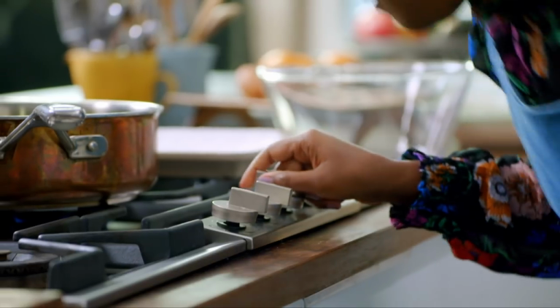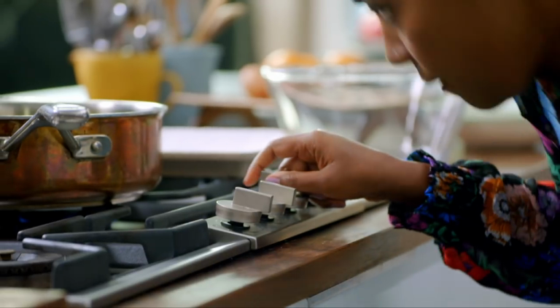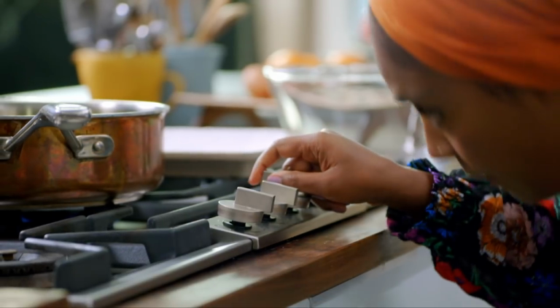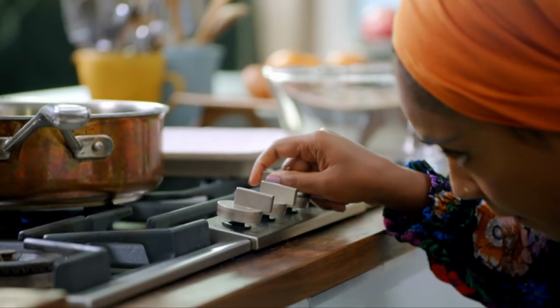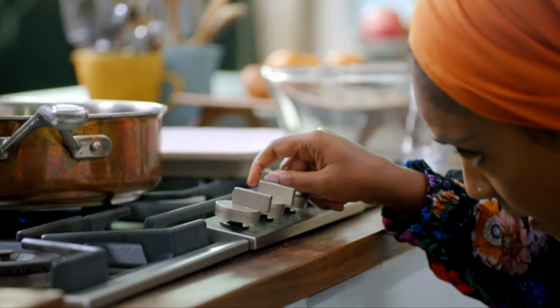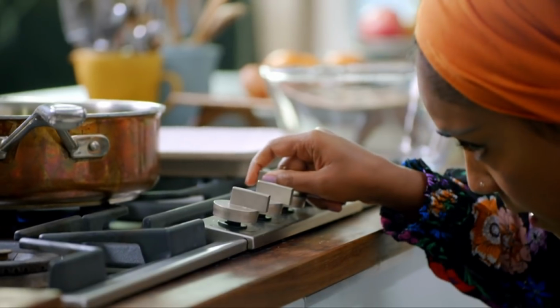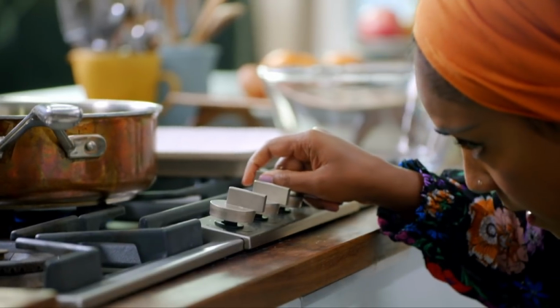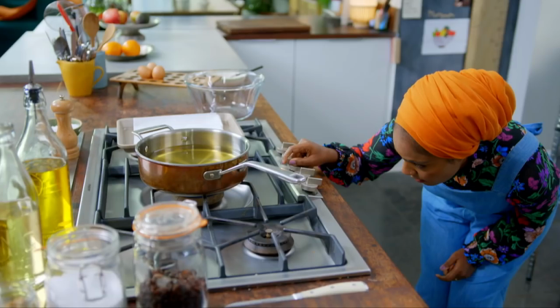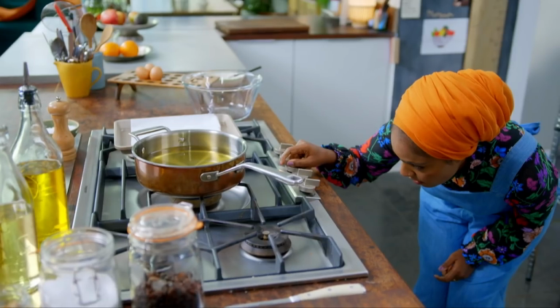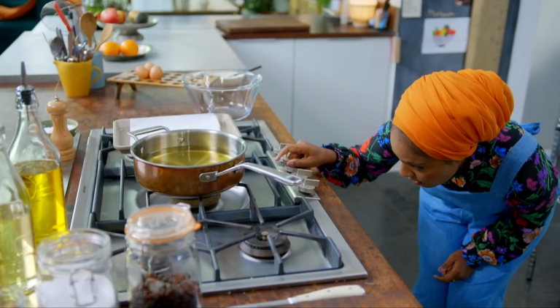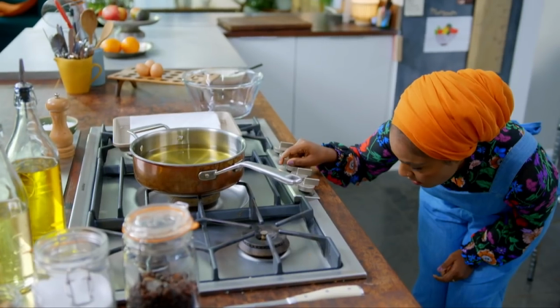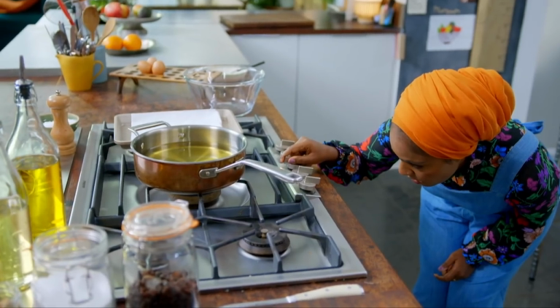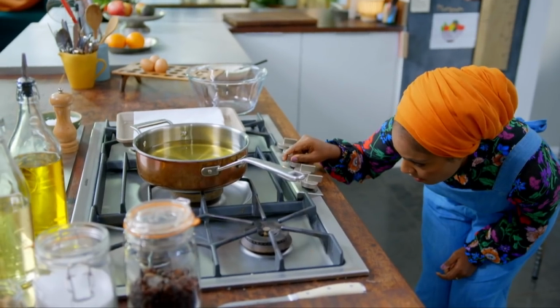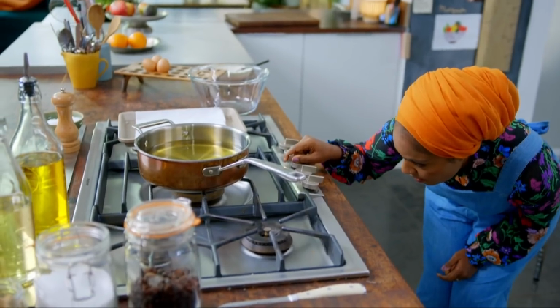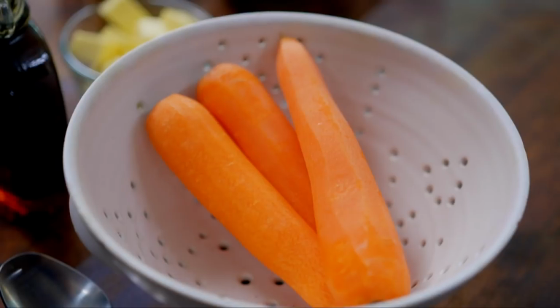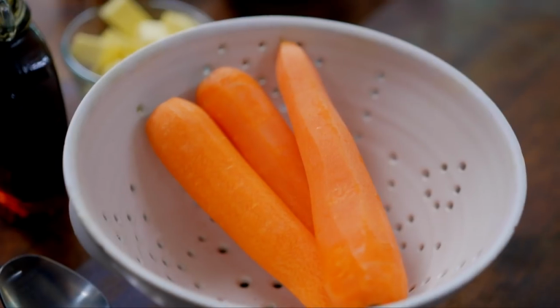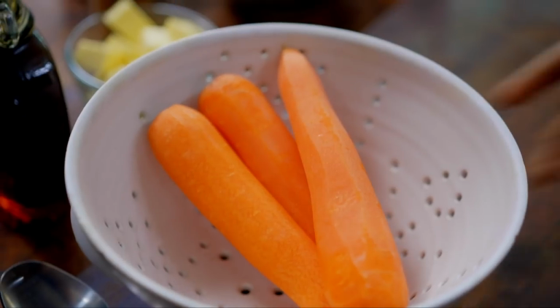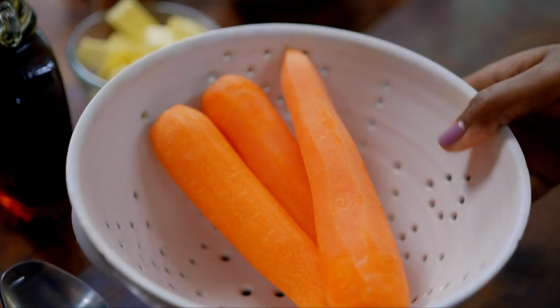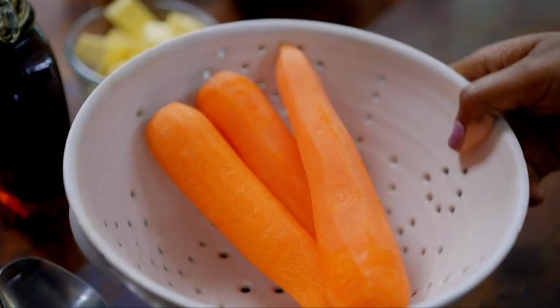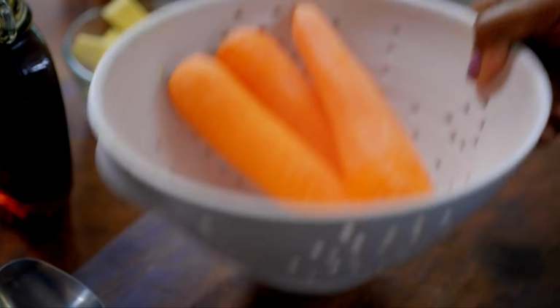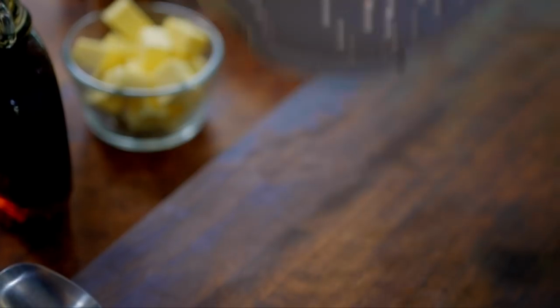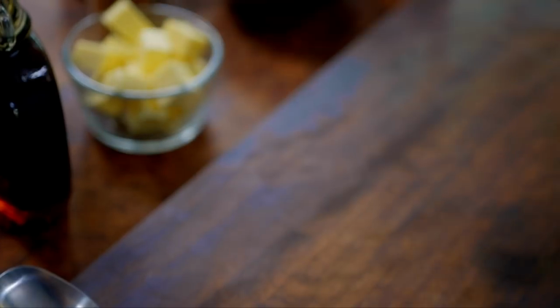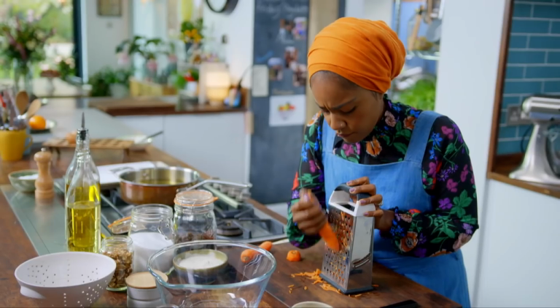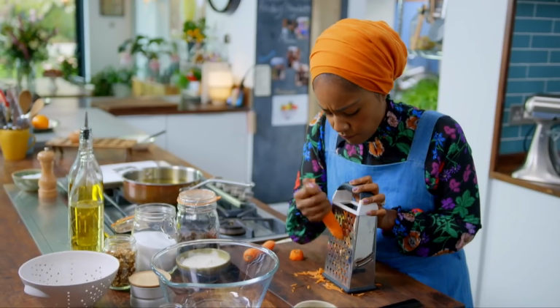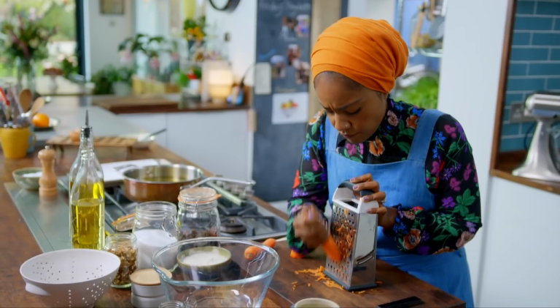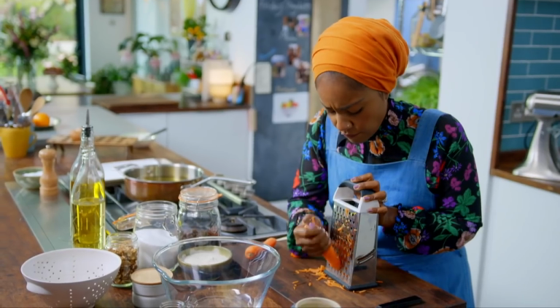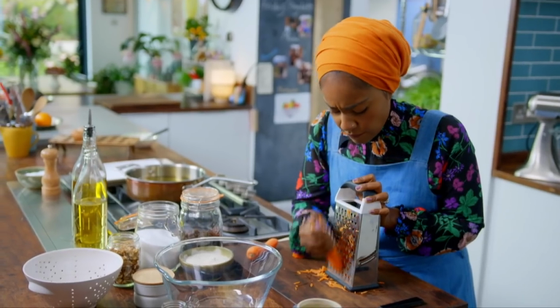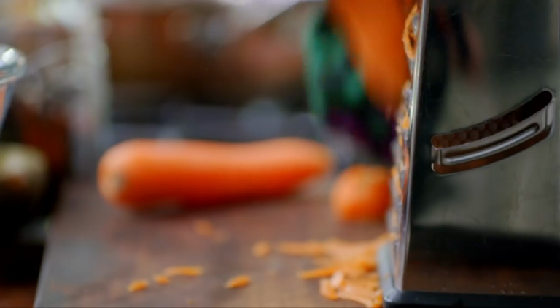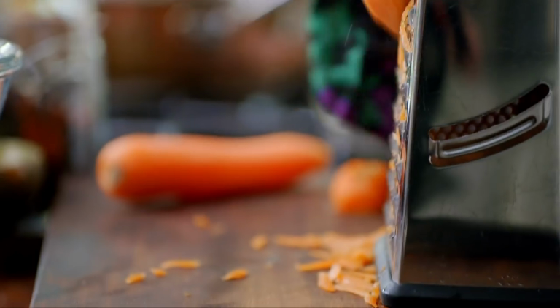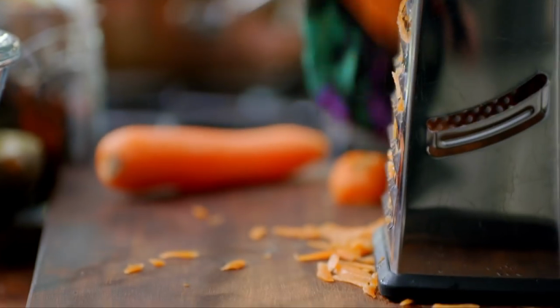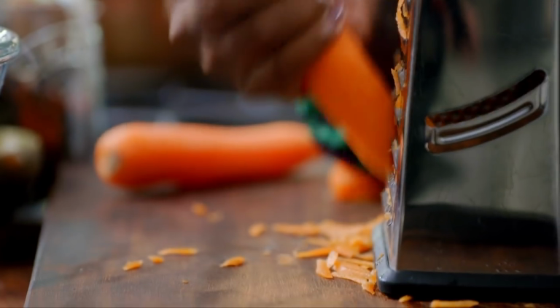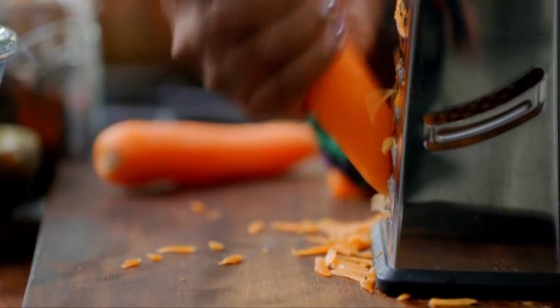Next, it's deep-frying time. Heat one and a half litres of oil on a high heat, then grate the carrots.